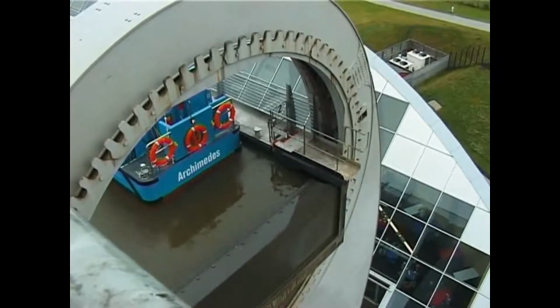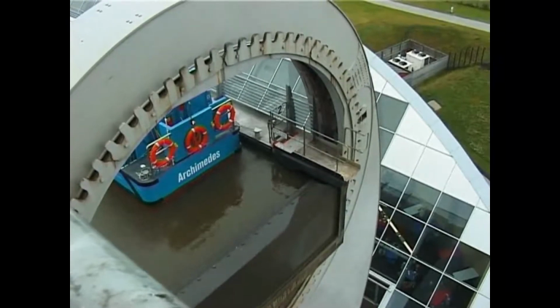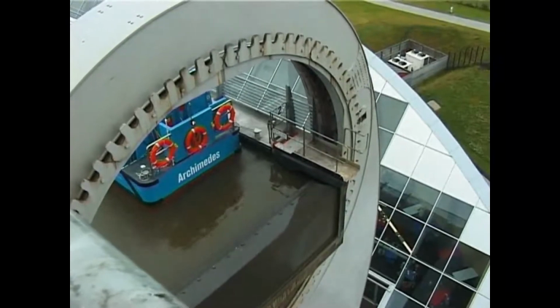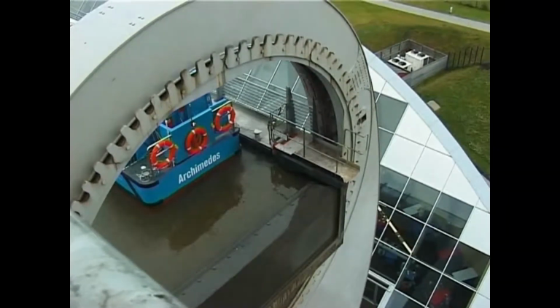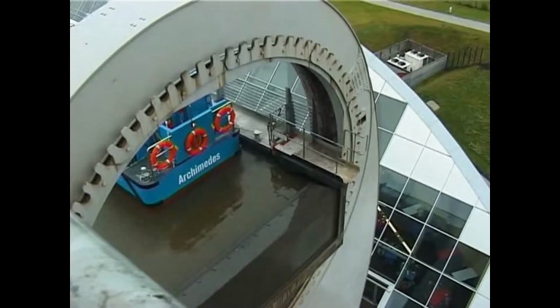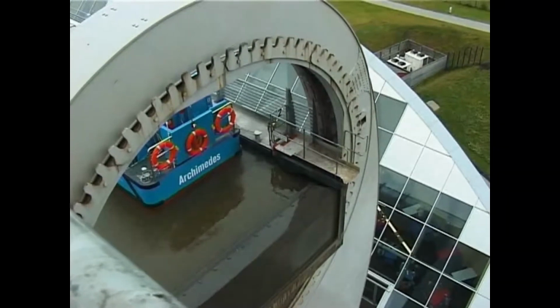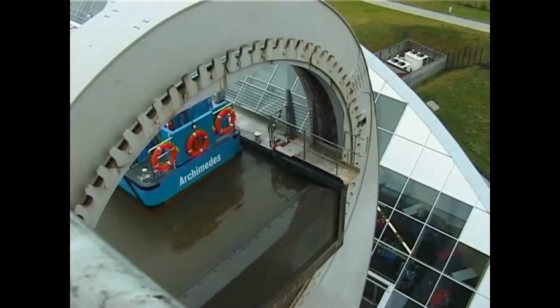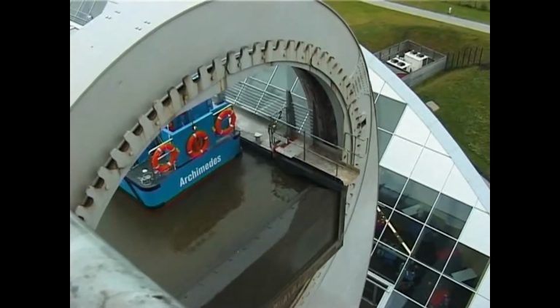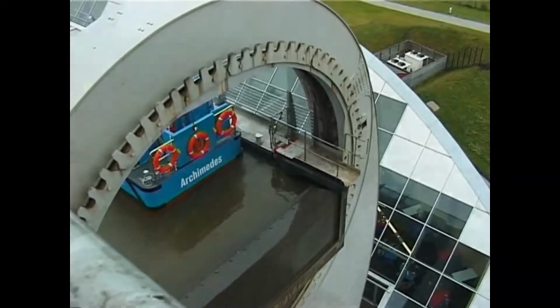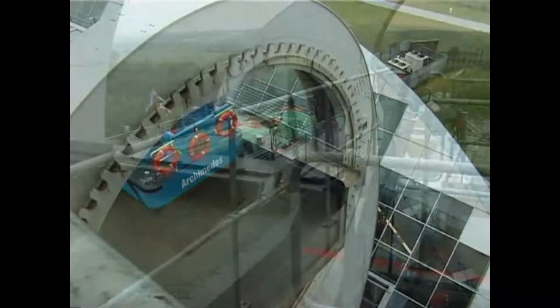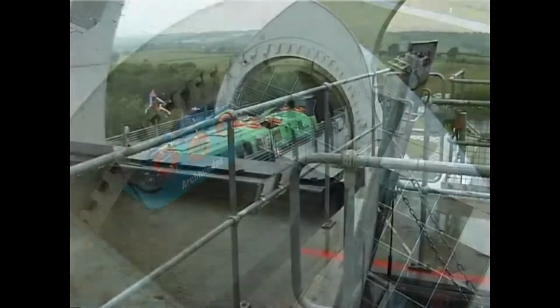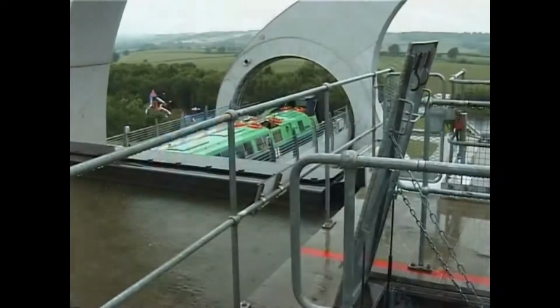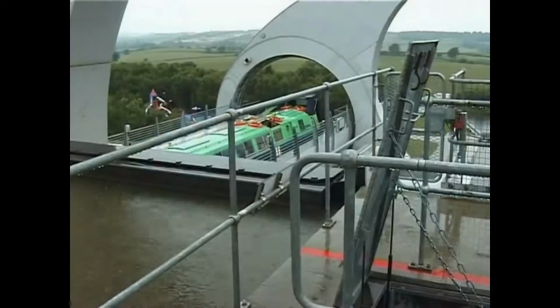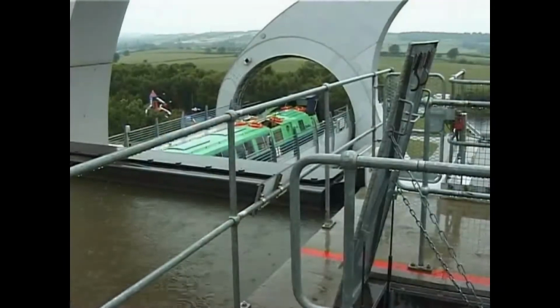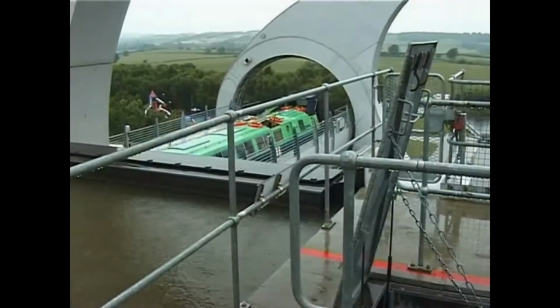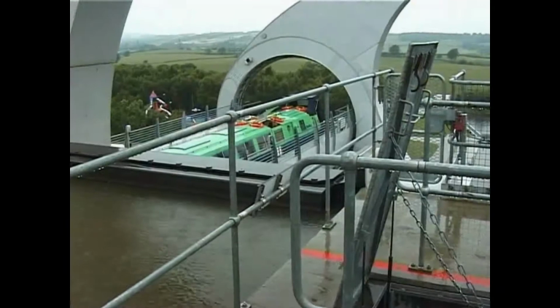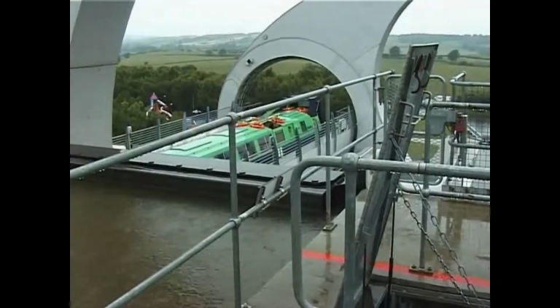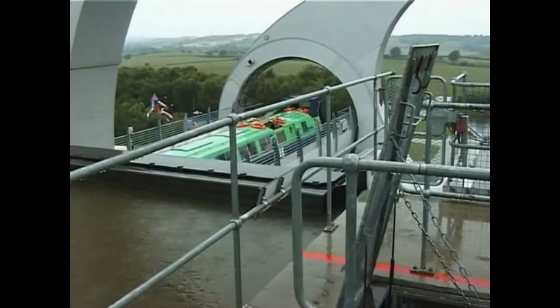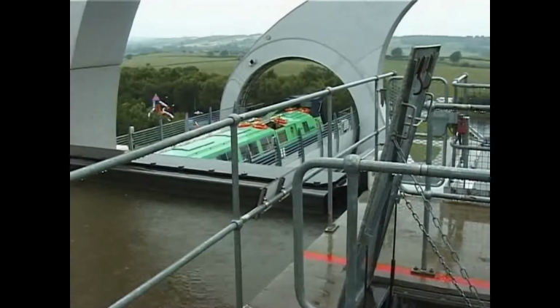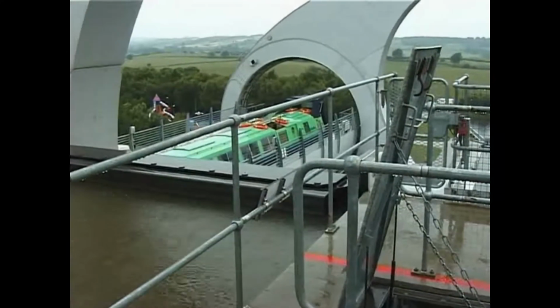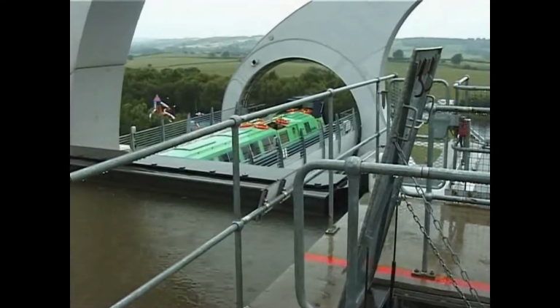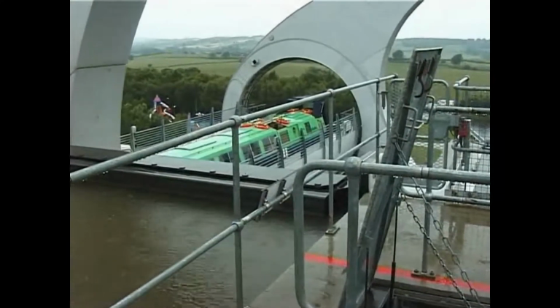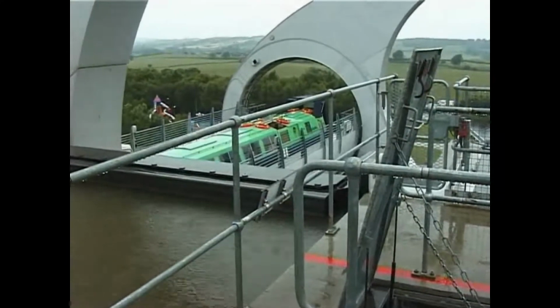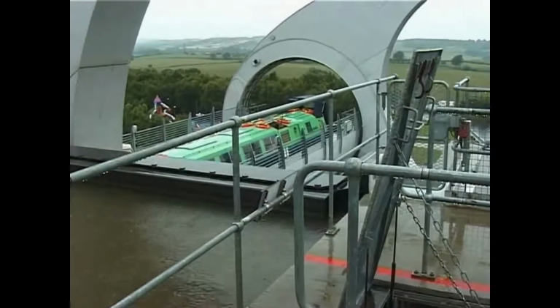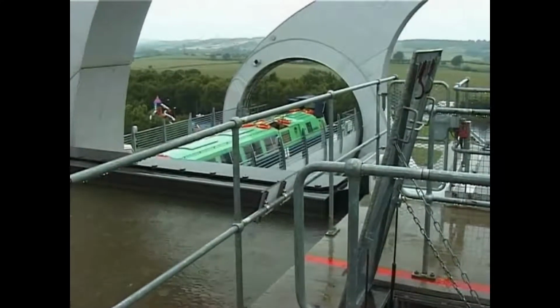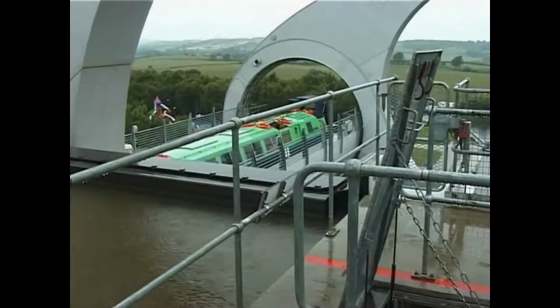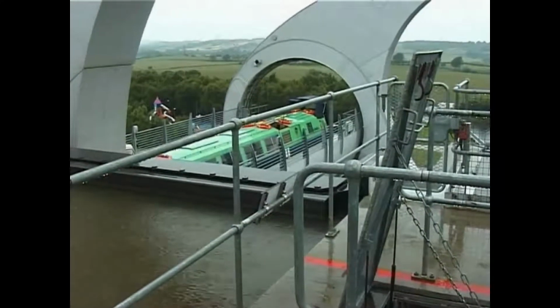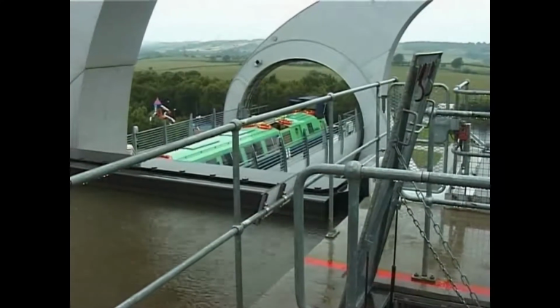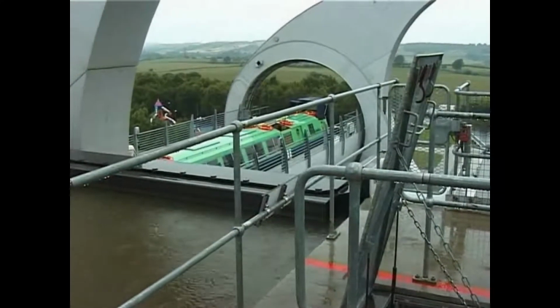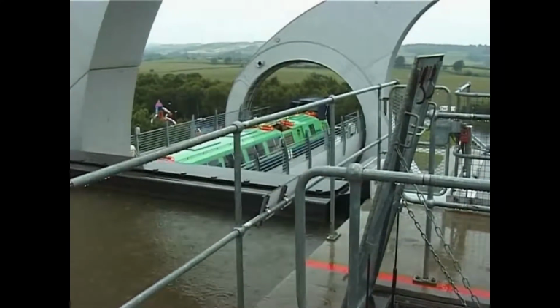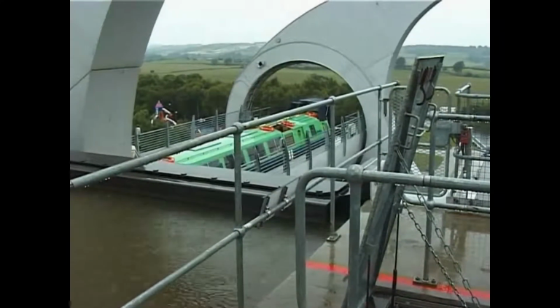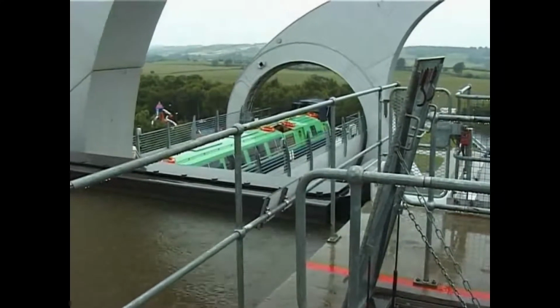The cycle continues. One gondola goes down, and another arrives at the top, this time with two boats inside.